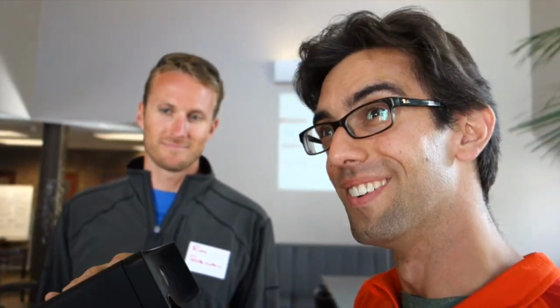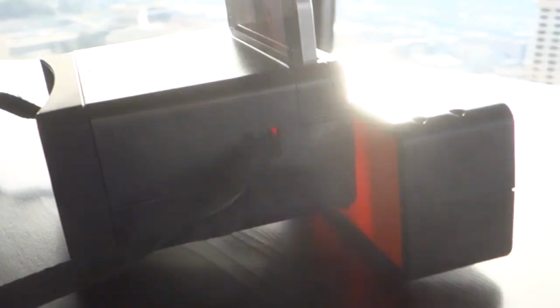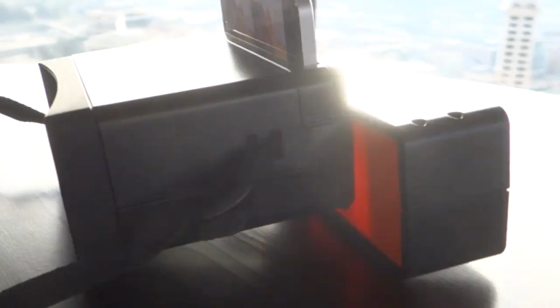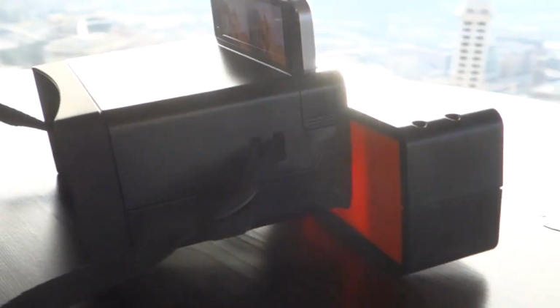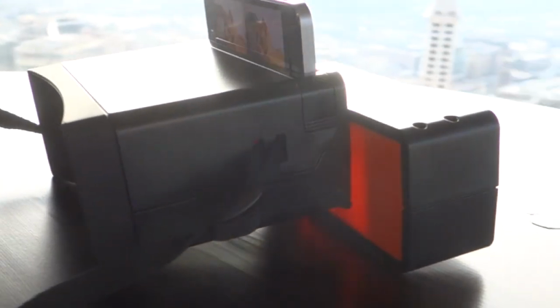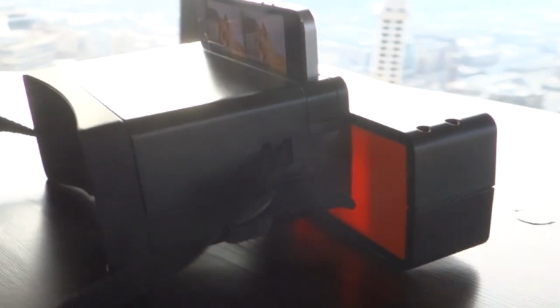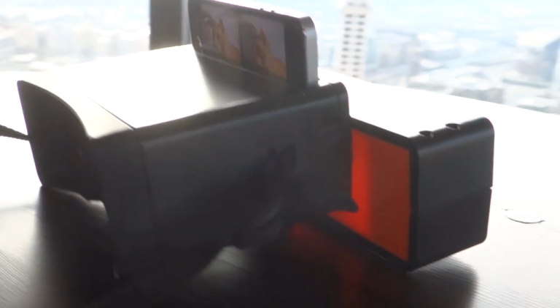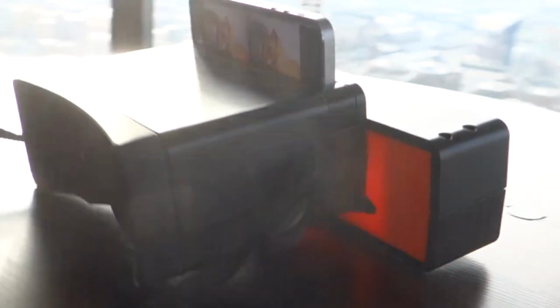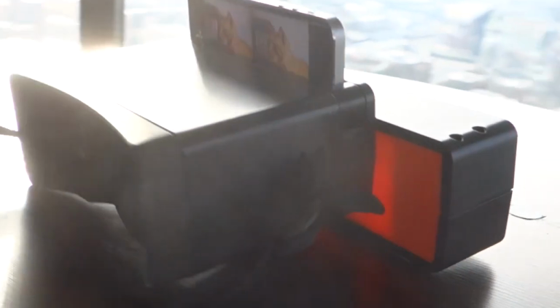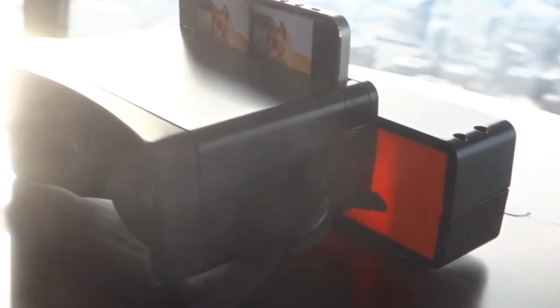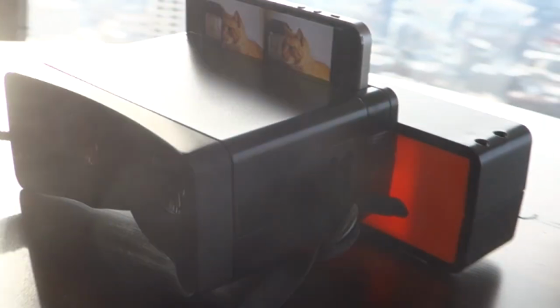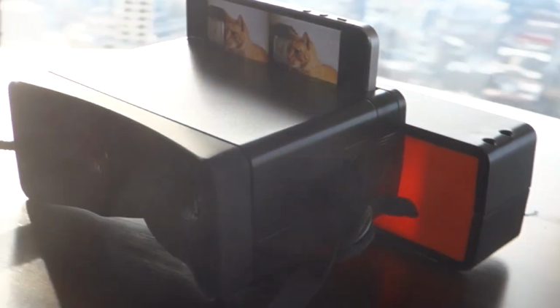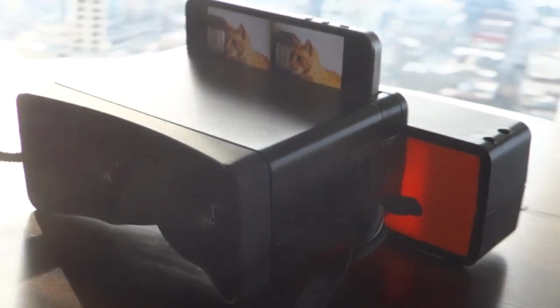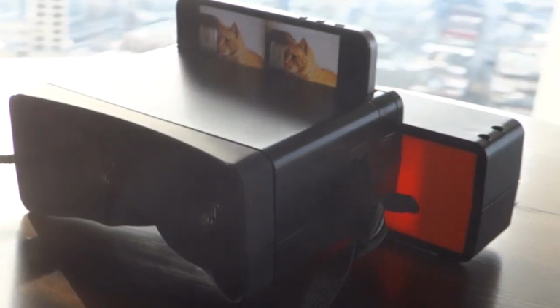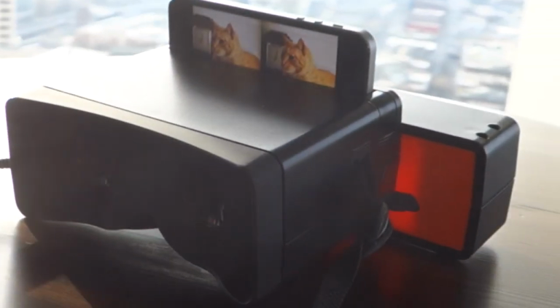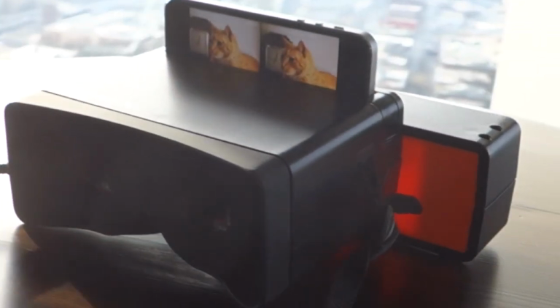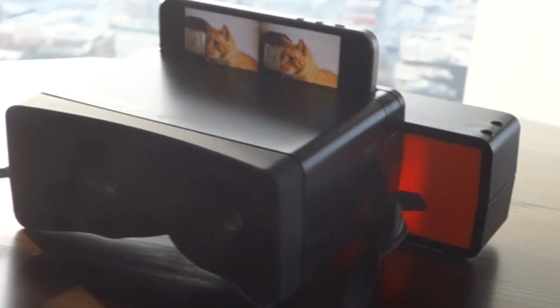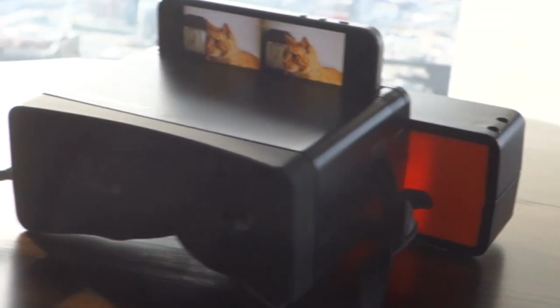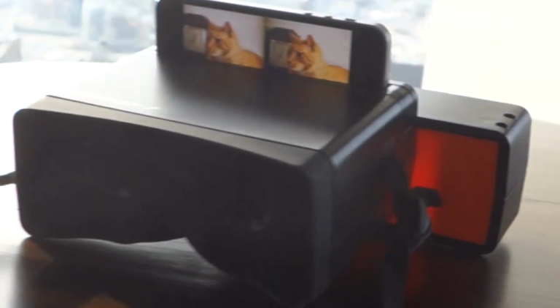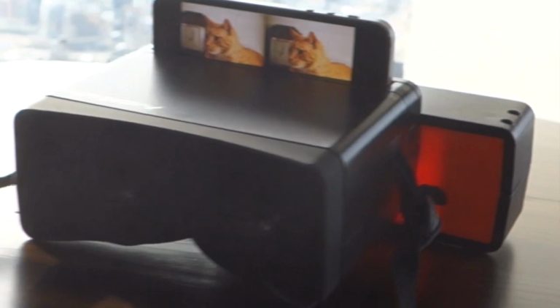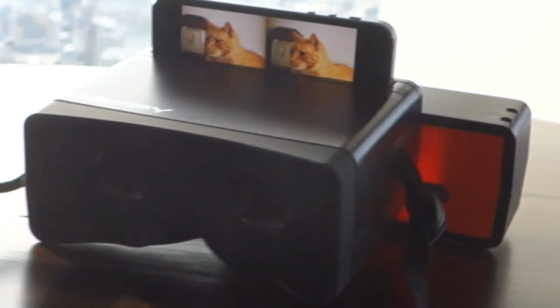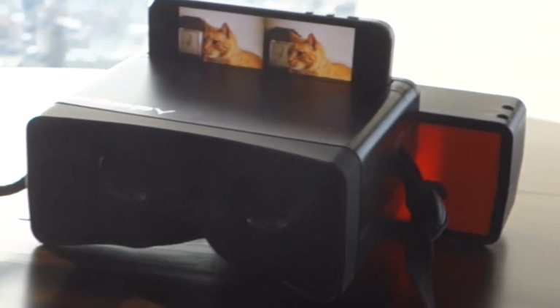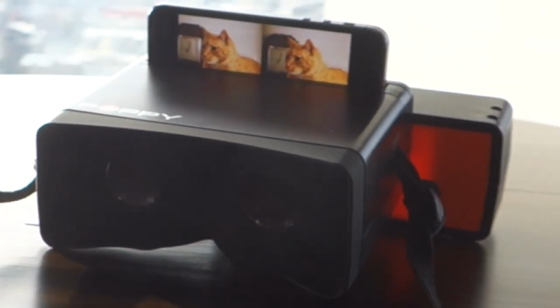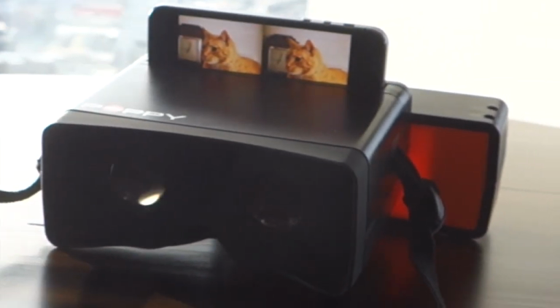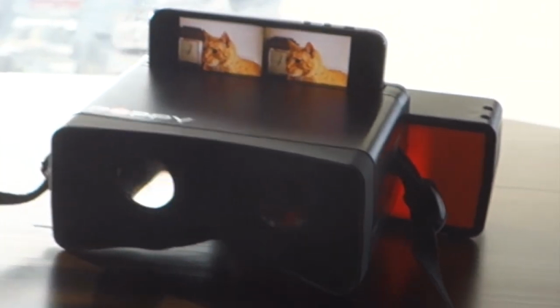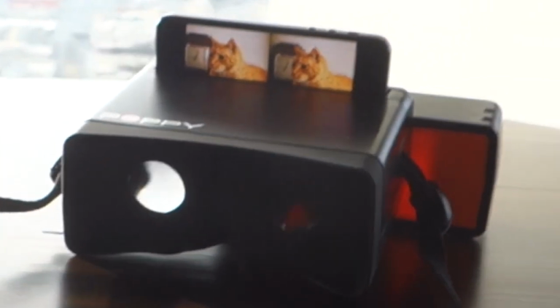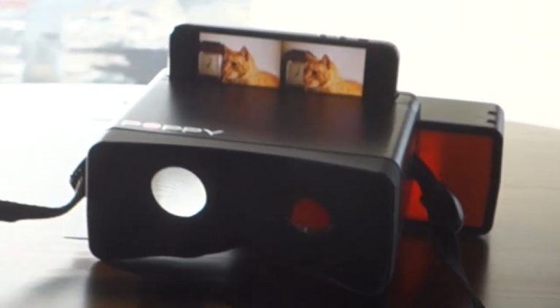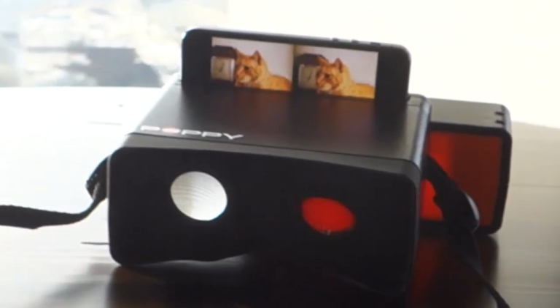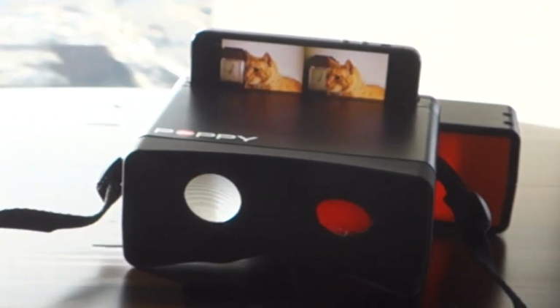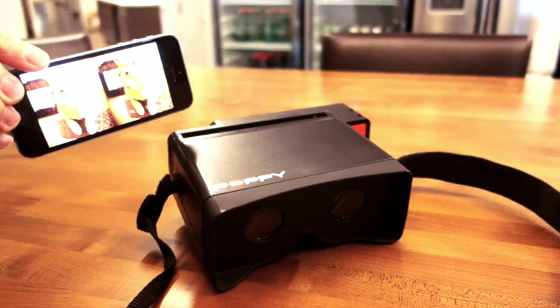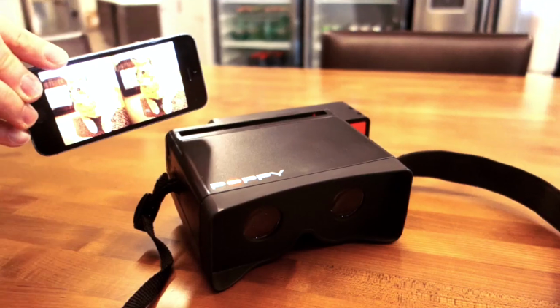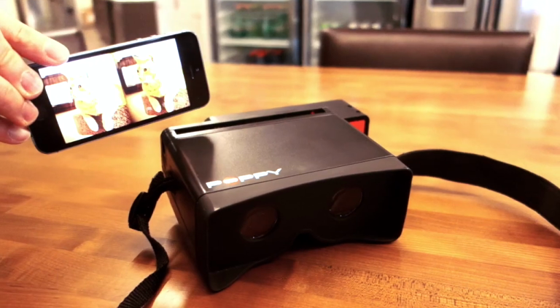This is Poppy. Poppy turns your iPhone into a 3D camera and viewer, all in one.